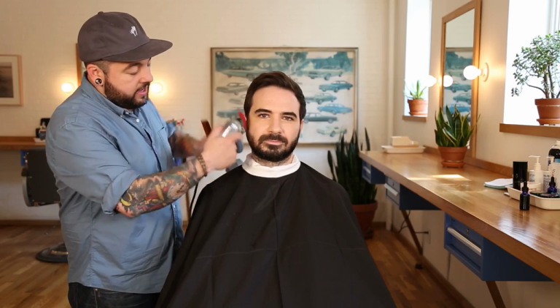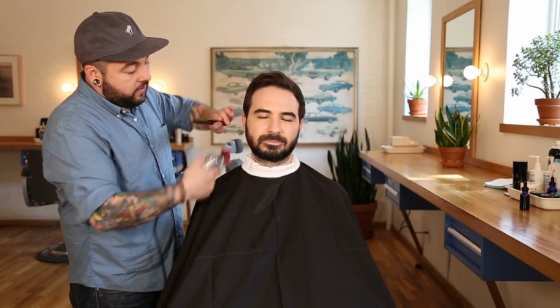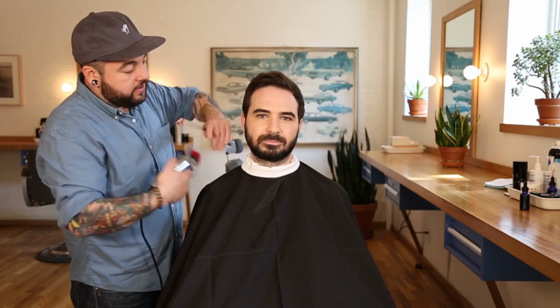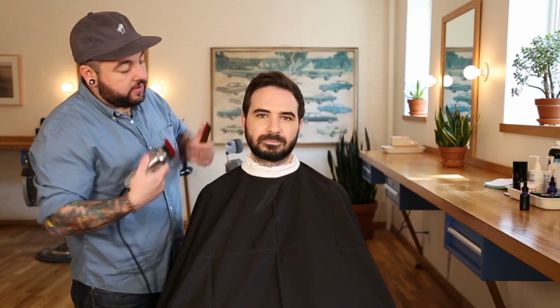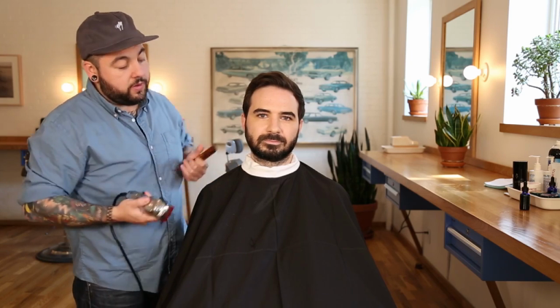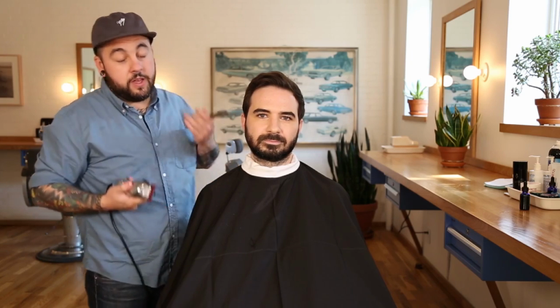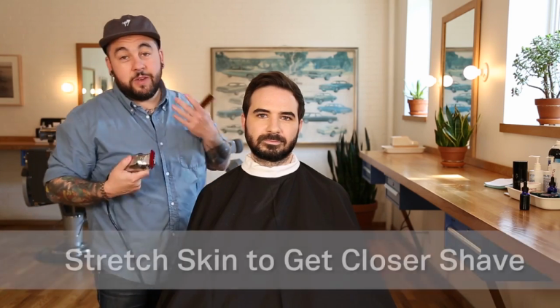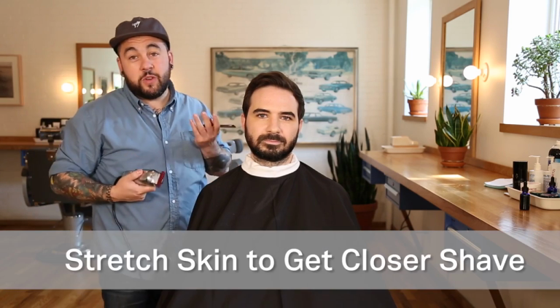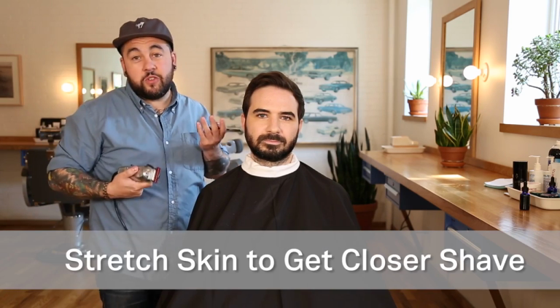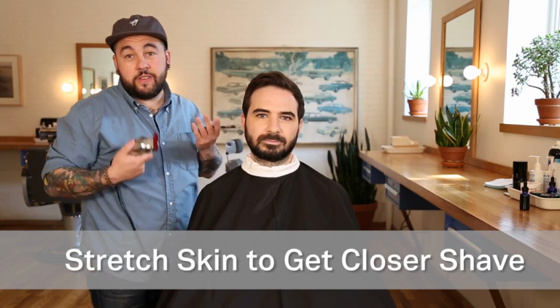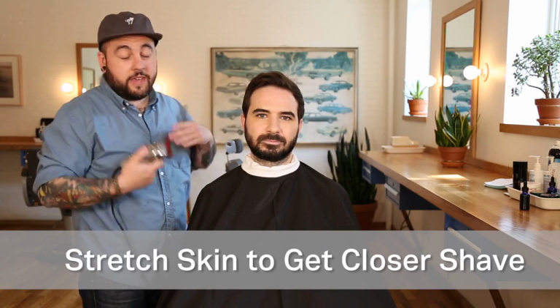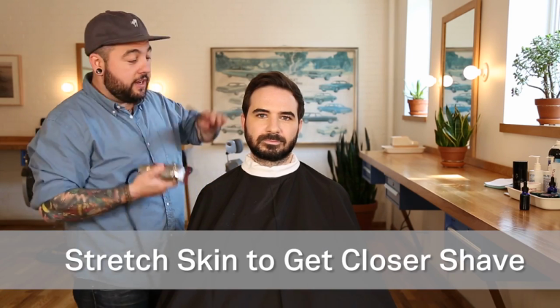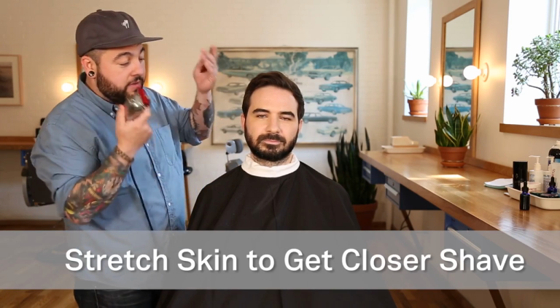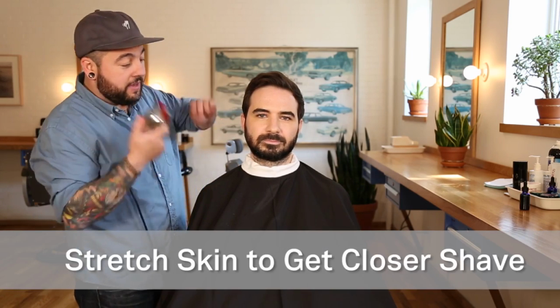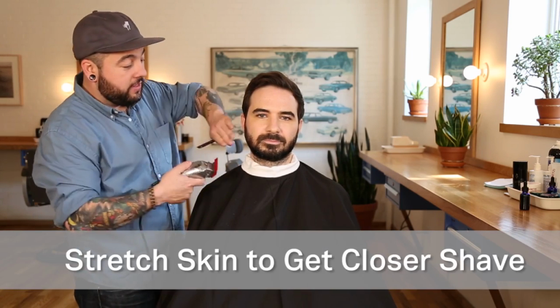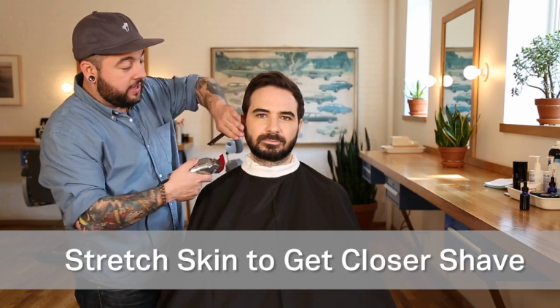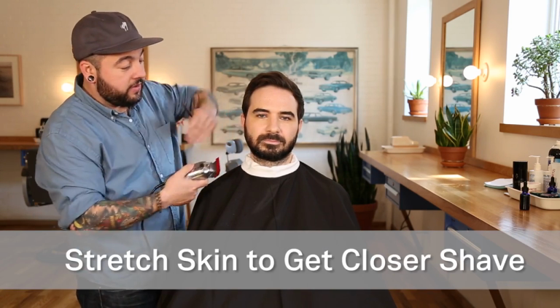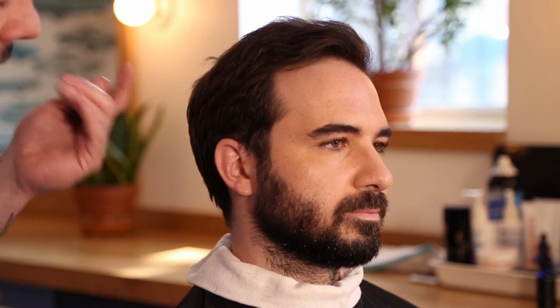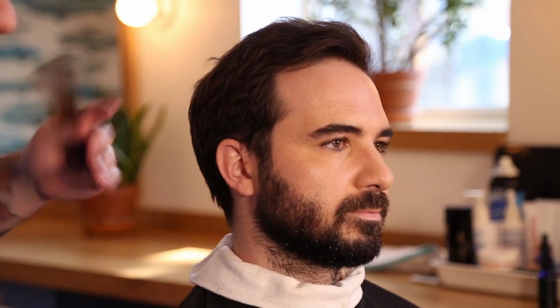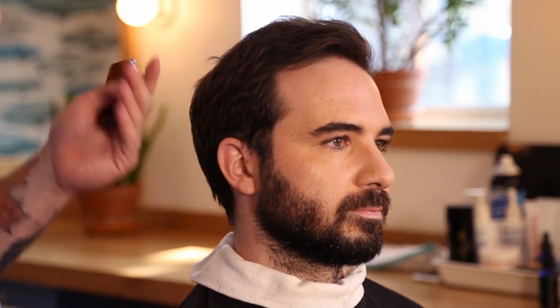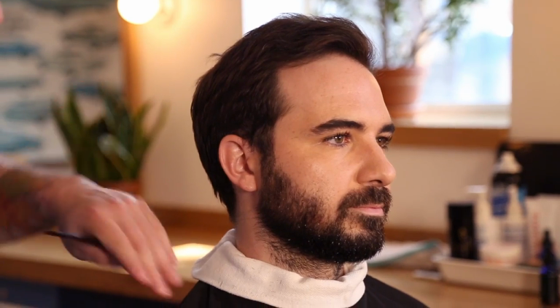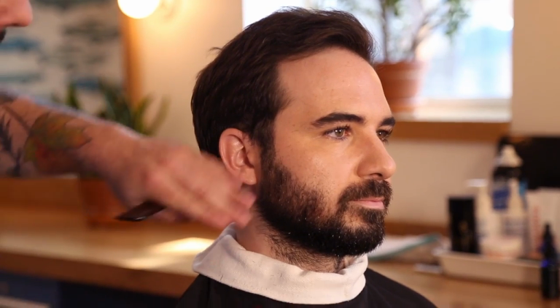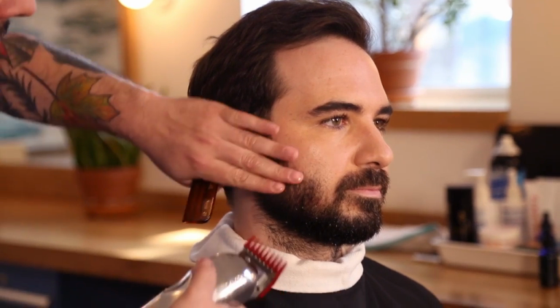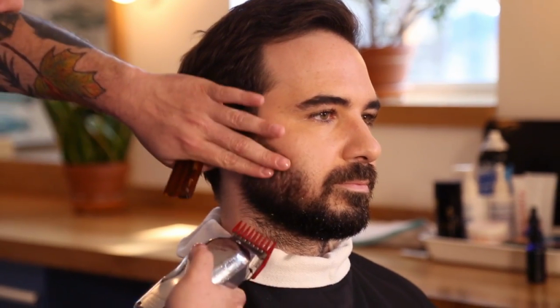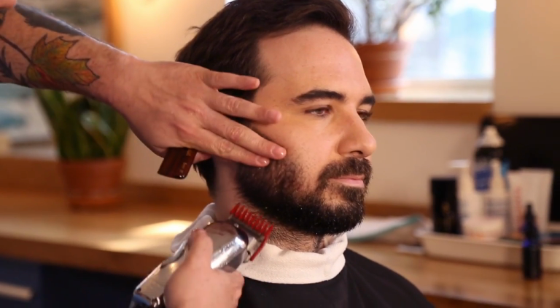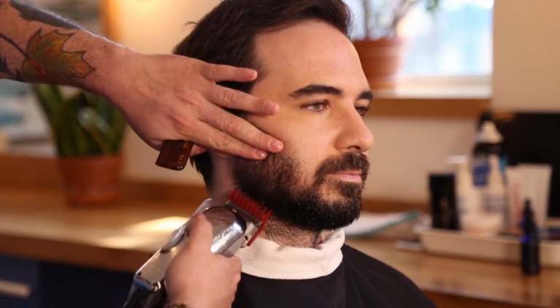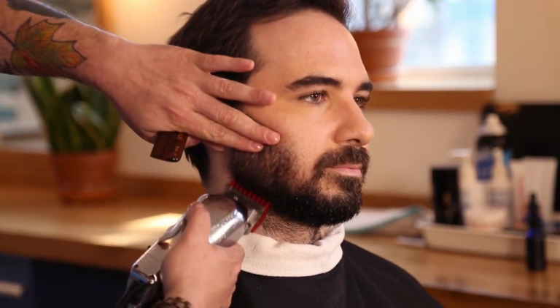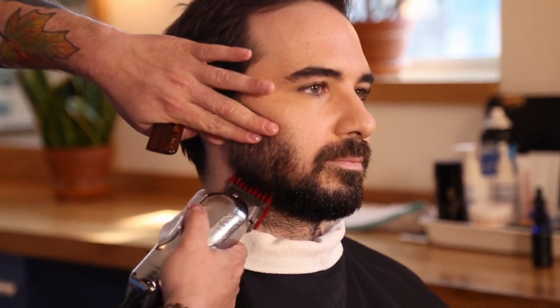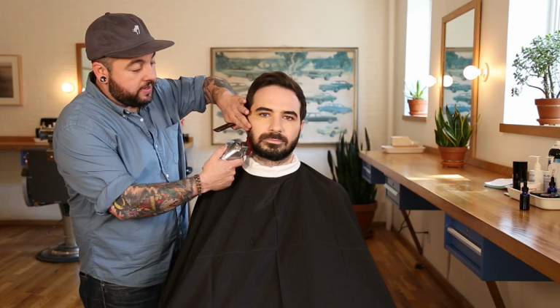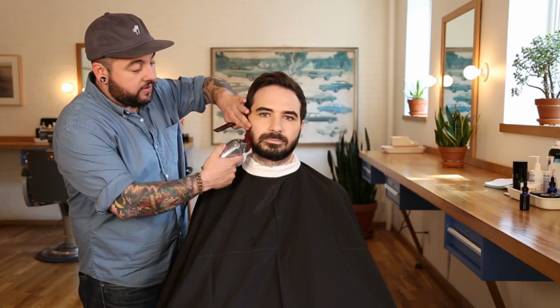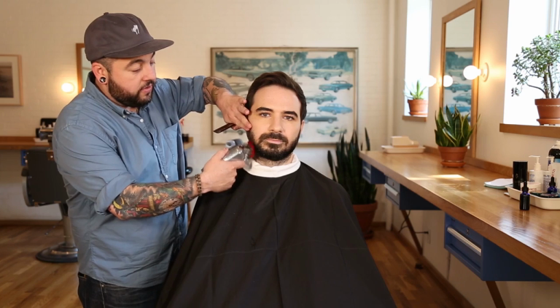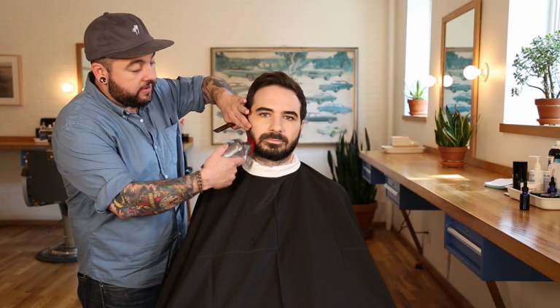It's always good to make sure you stretch the skin — it just makes it a little easier. Take your other hand and just give it a little bit of a stretch.